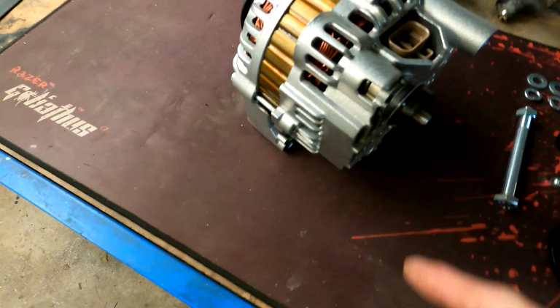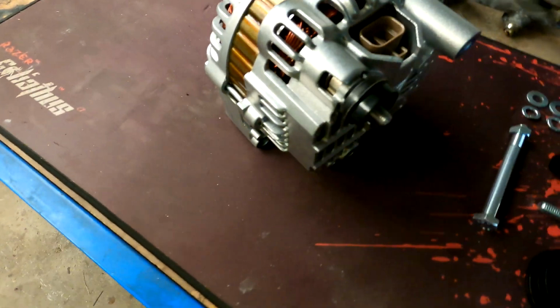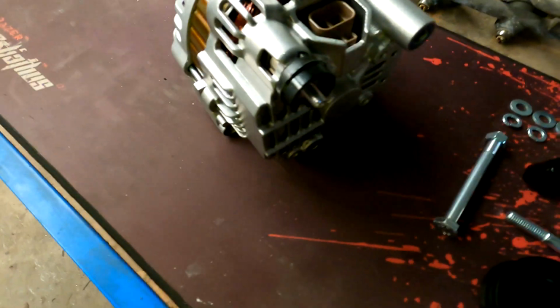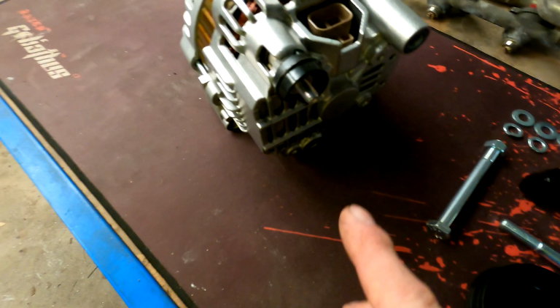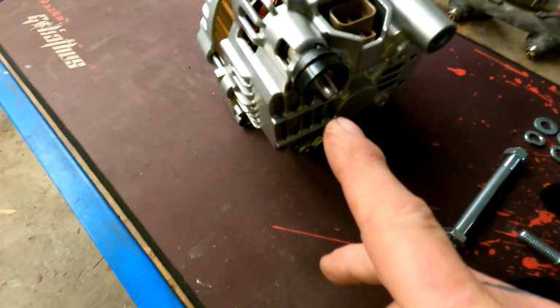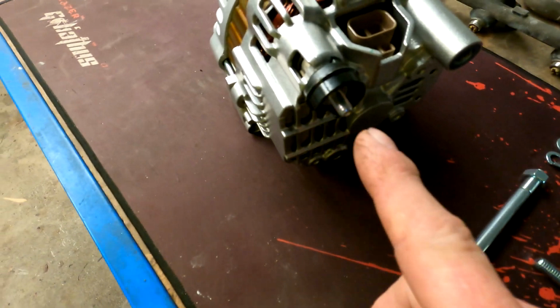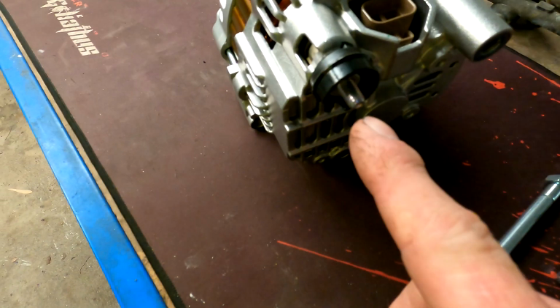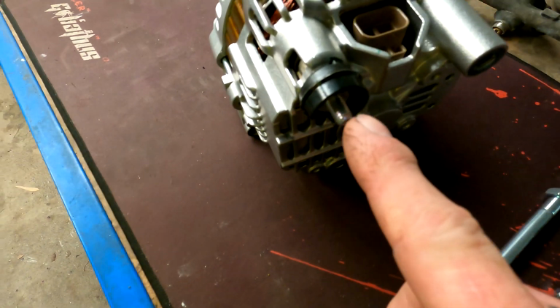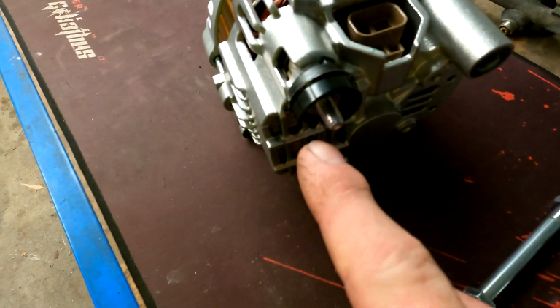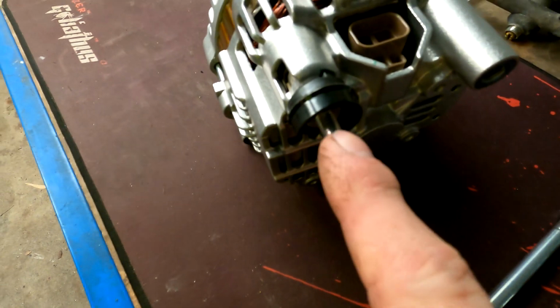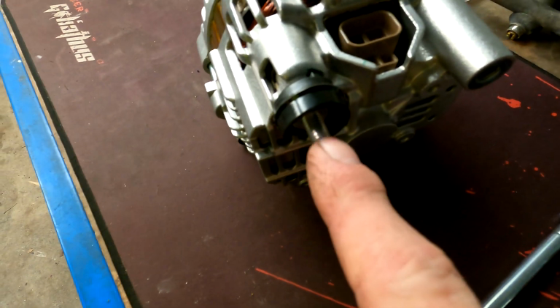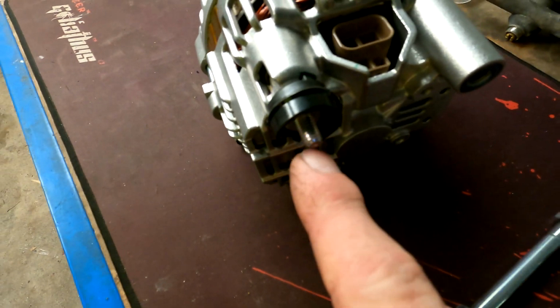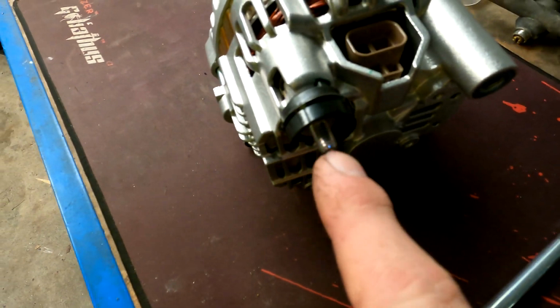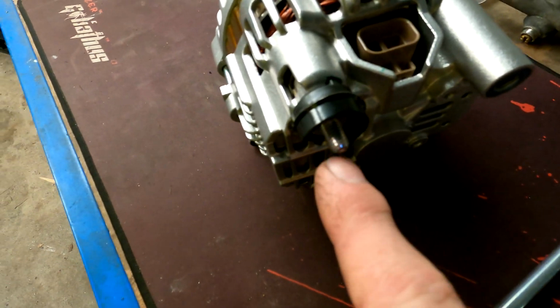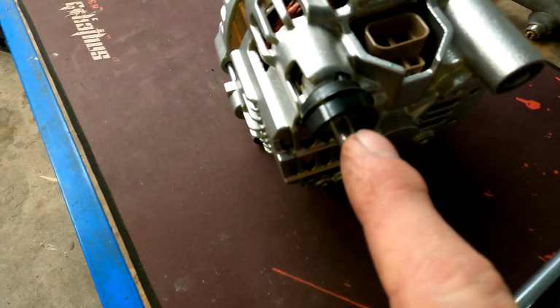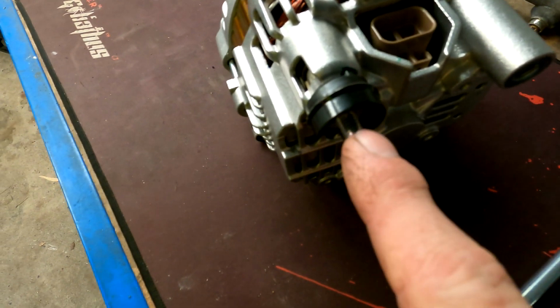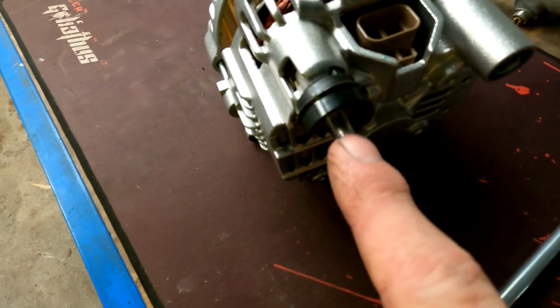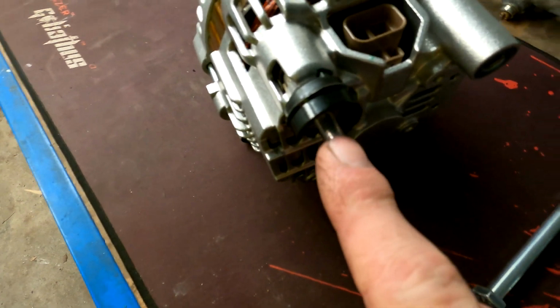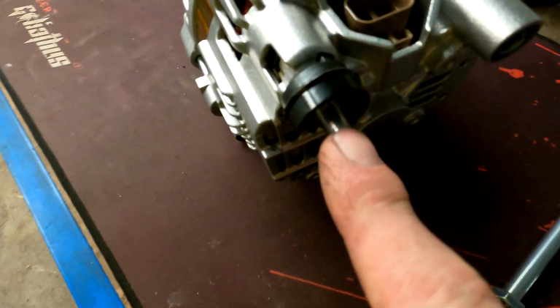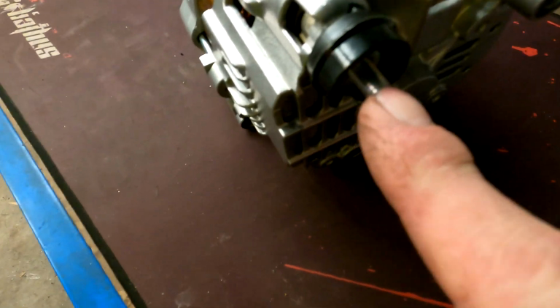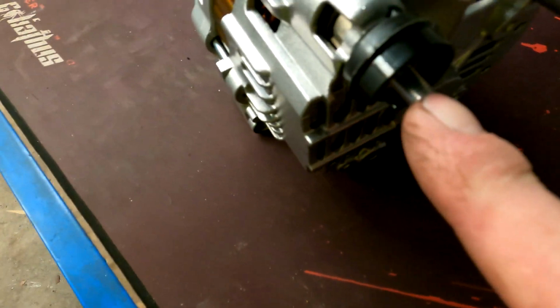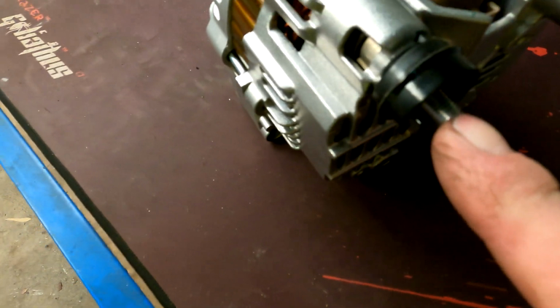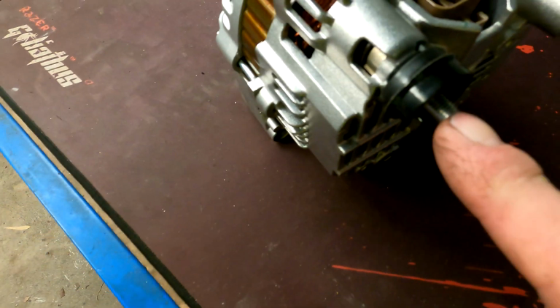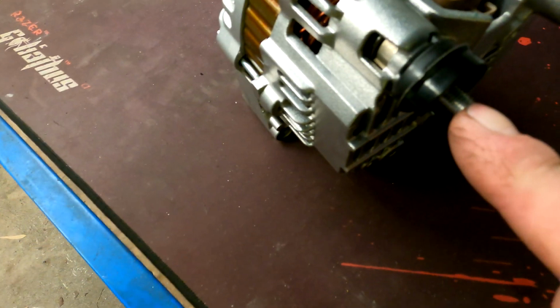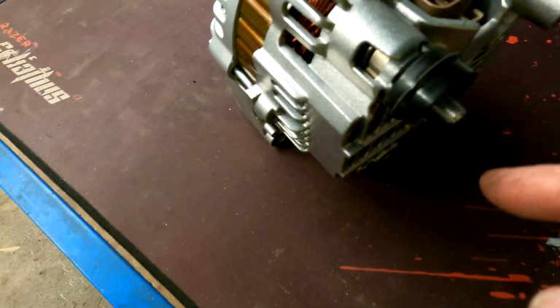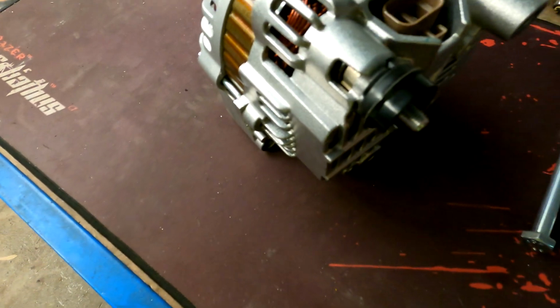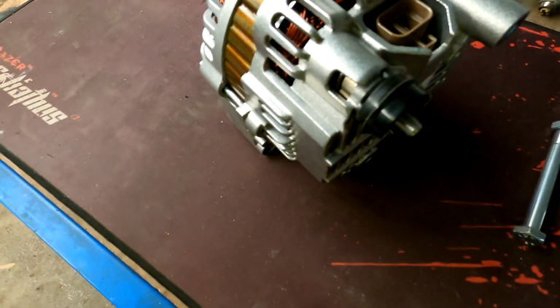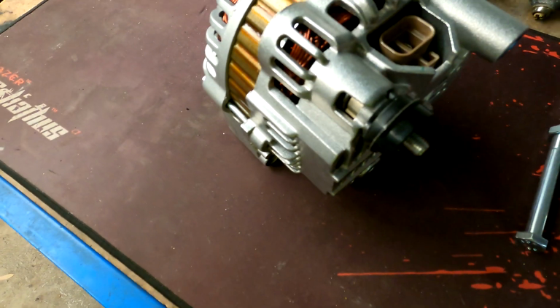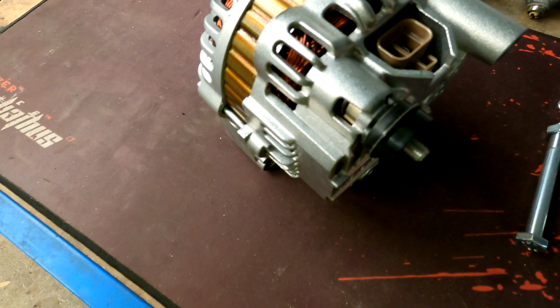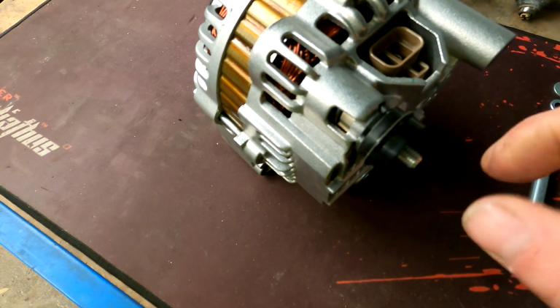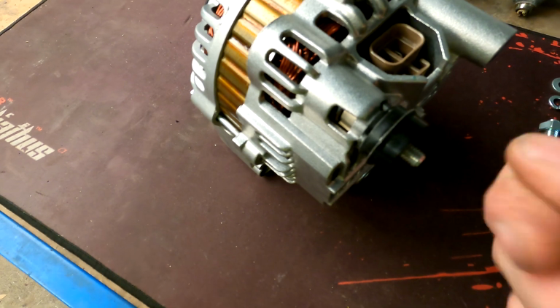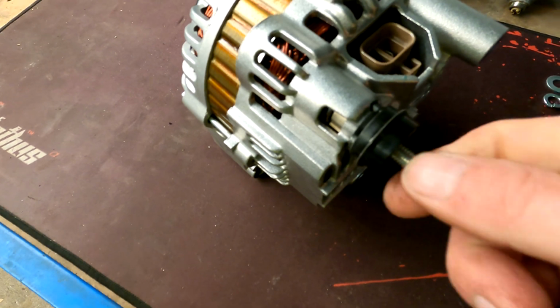The only thing that is different is this is an M8 and the one on the Skyline is an M6, so we need to drill that cable.